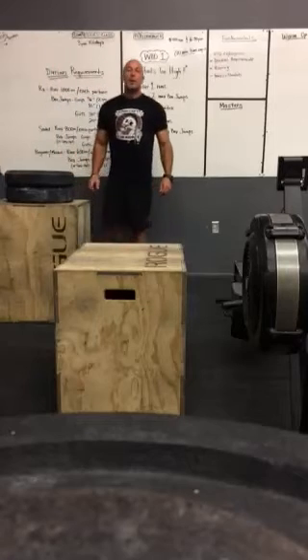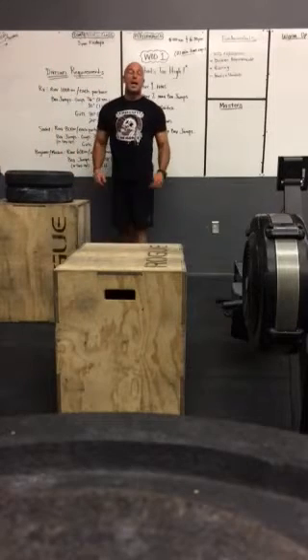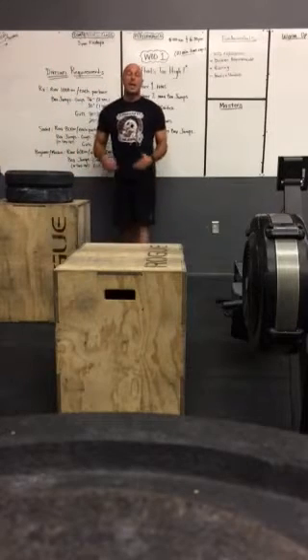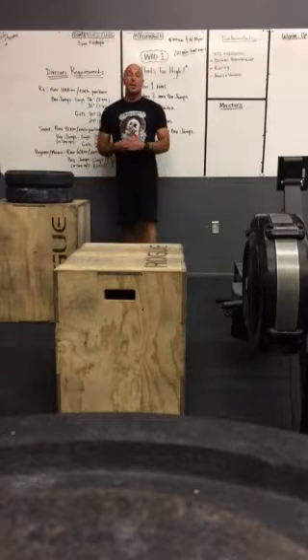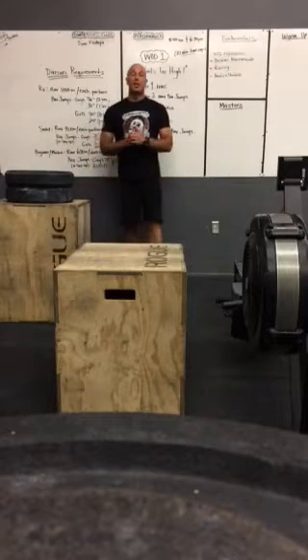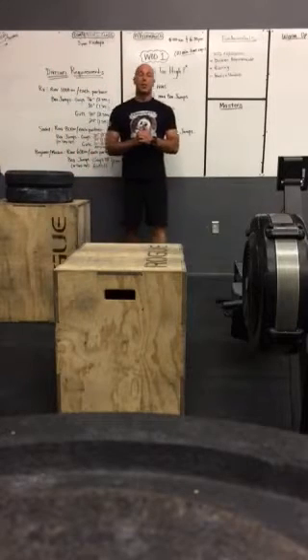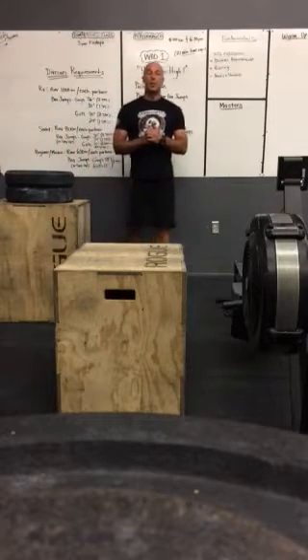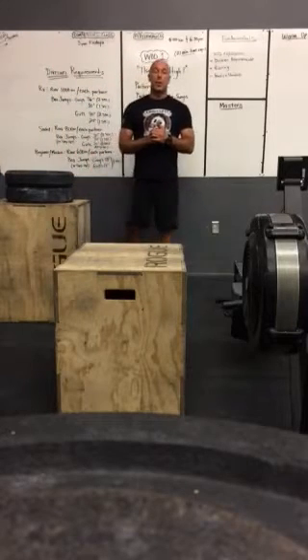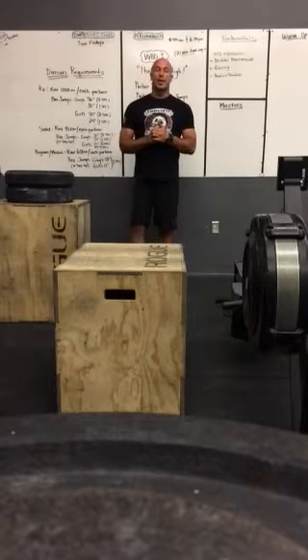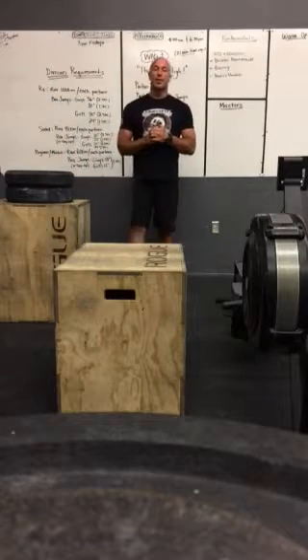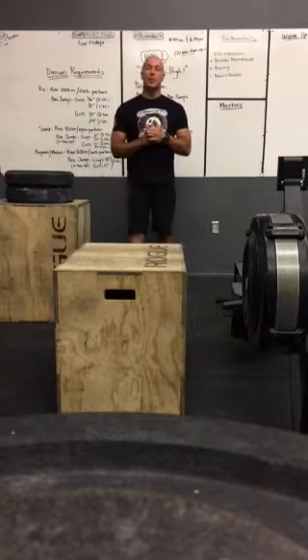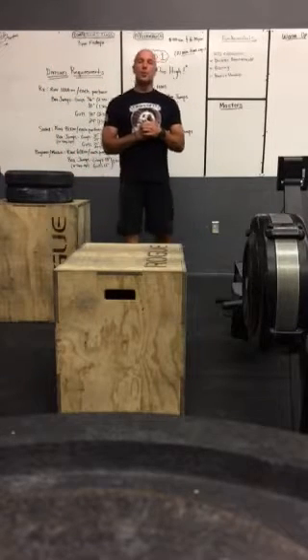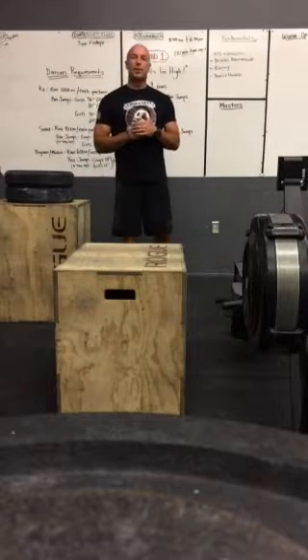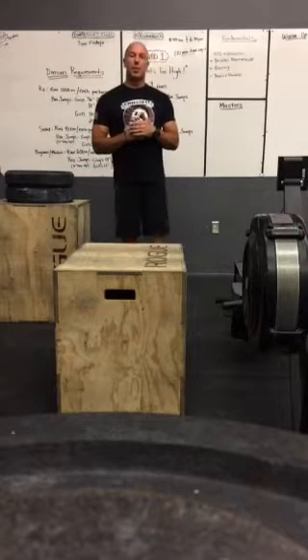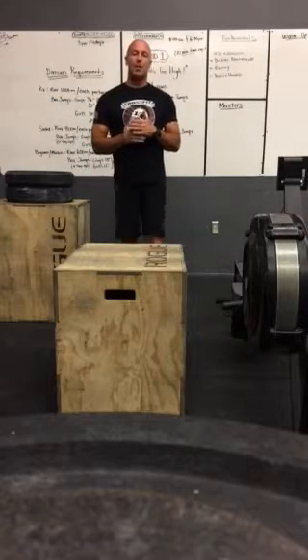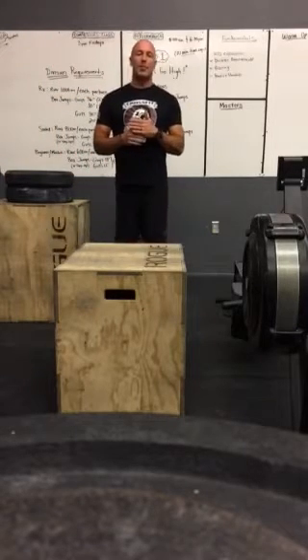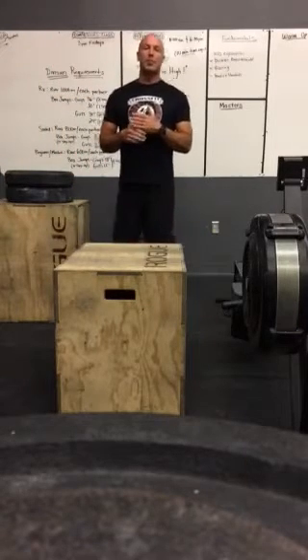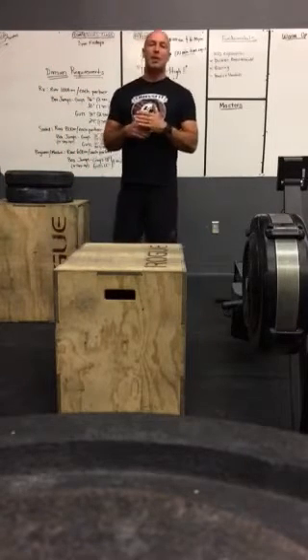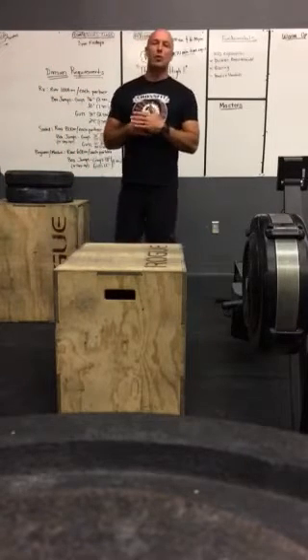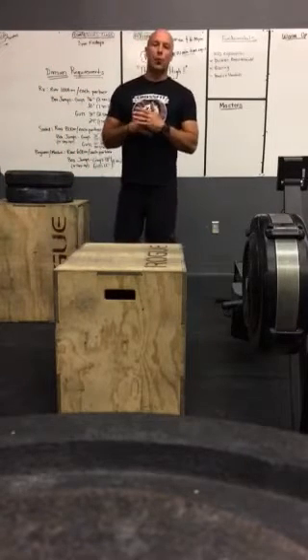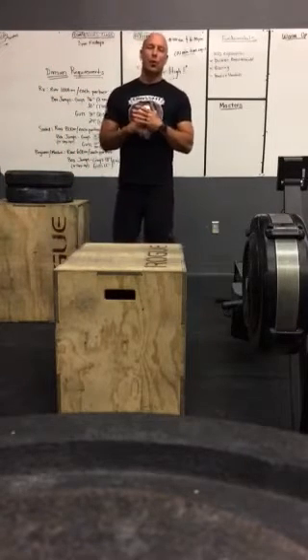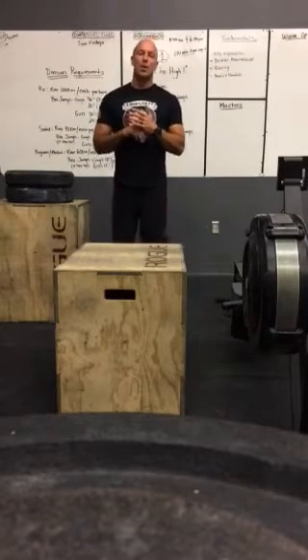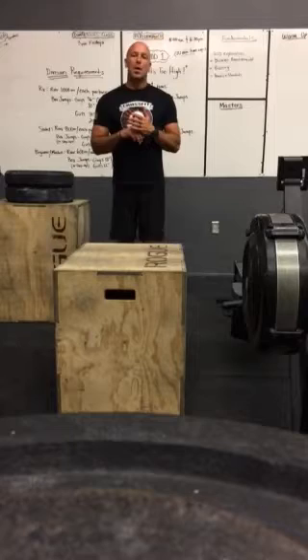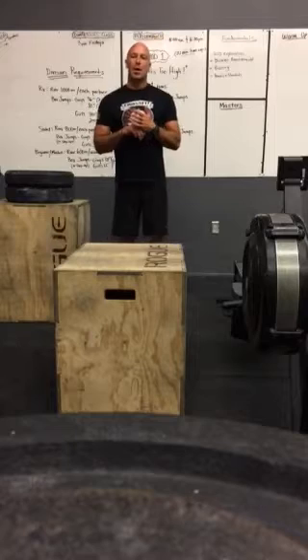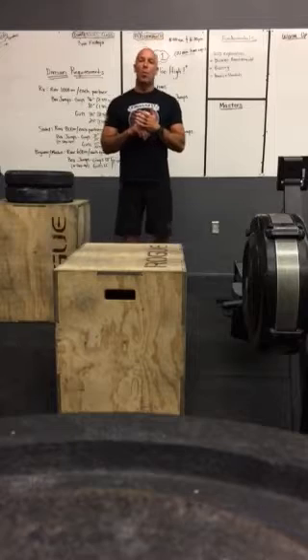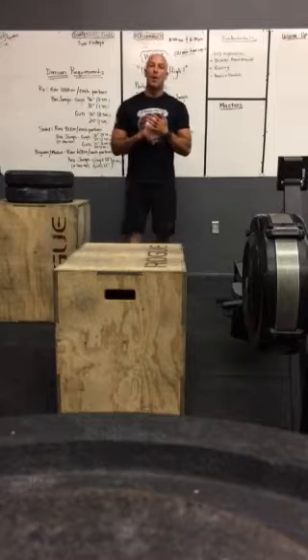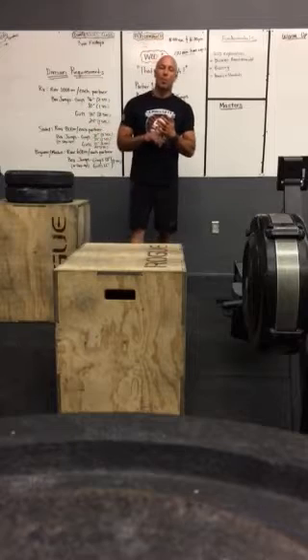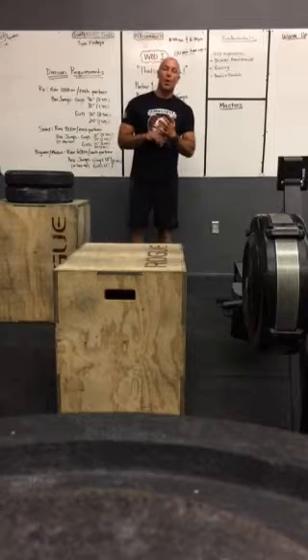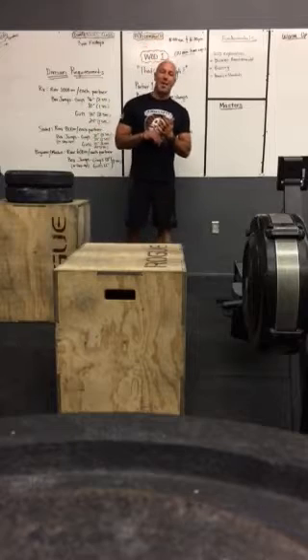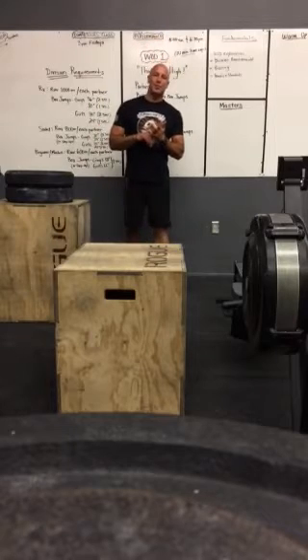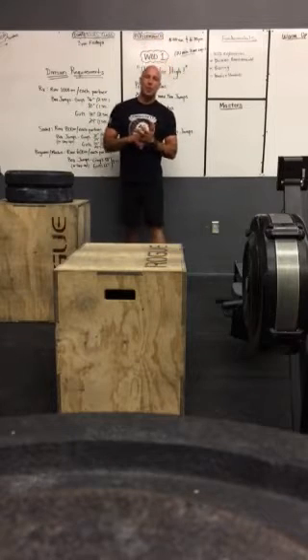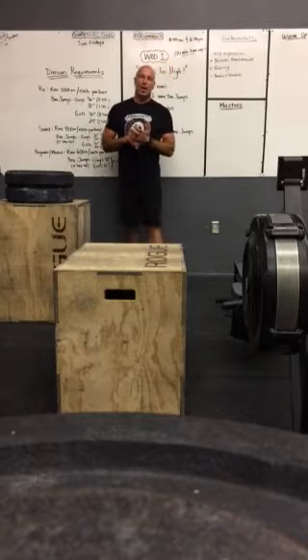Hey guys, how you doing? Coach Scott here to talk about the standards for WOD number one that's too high.